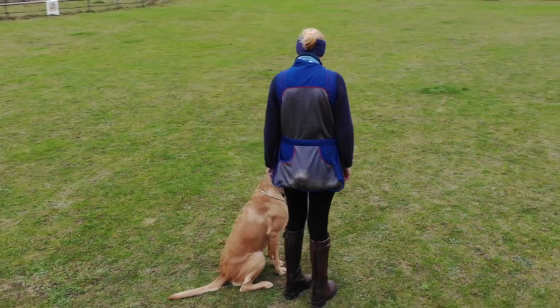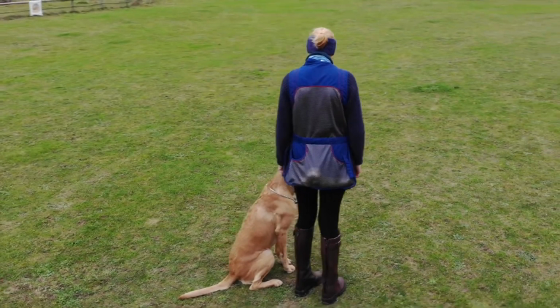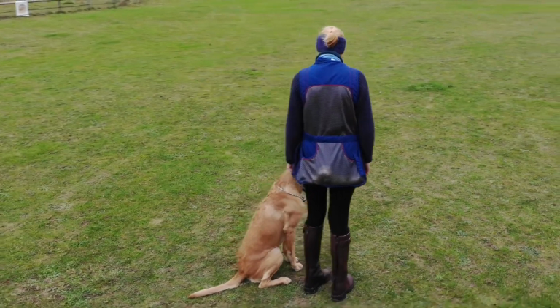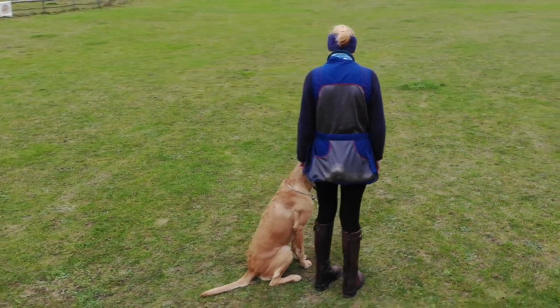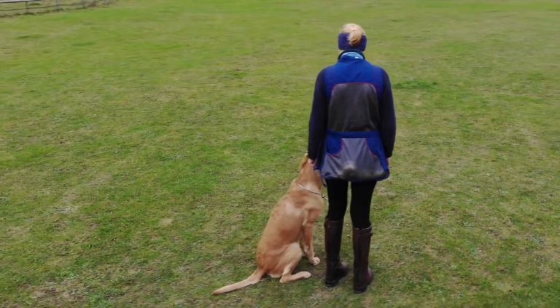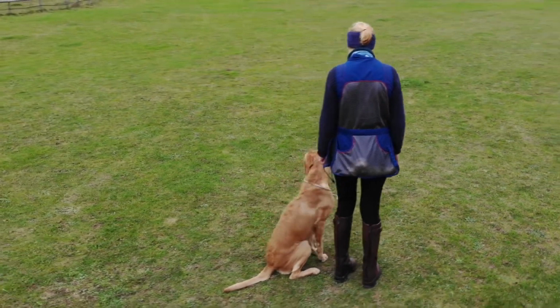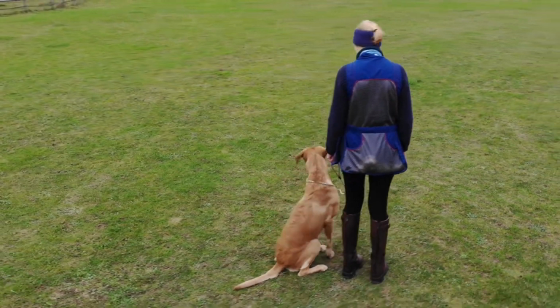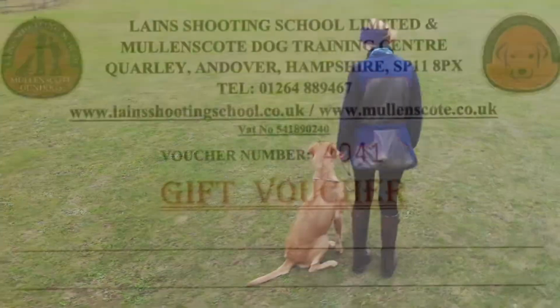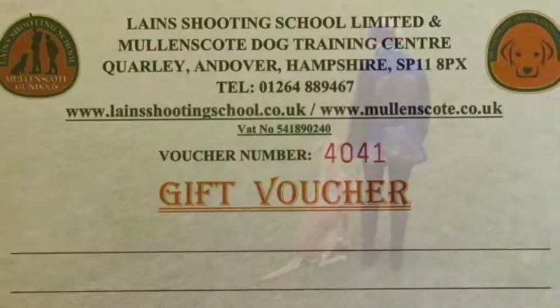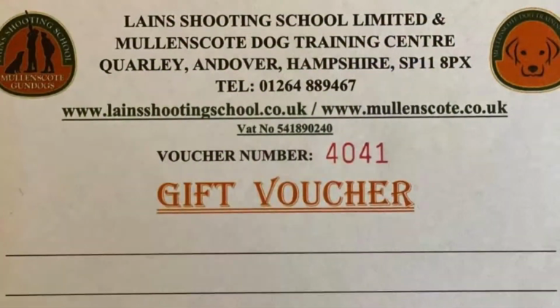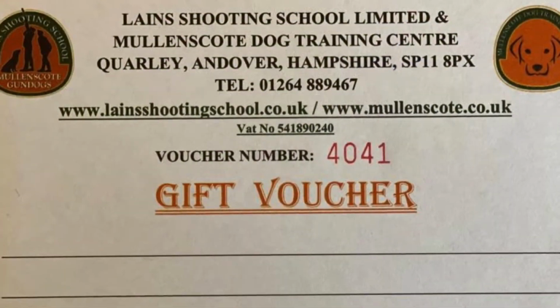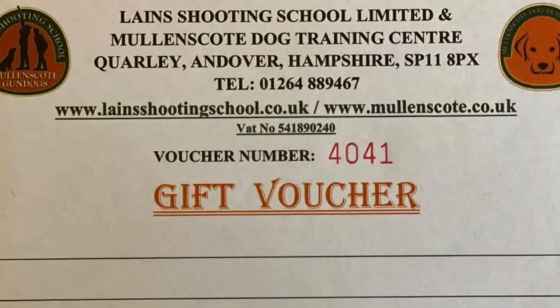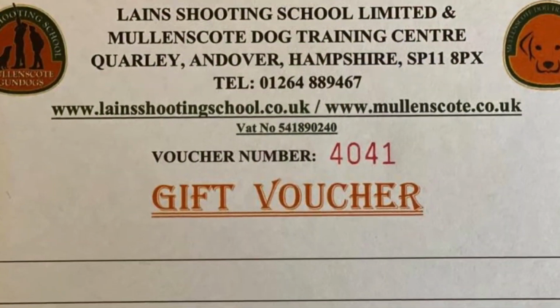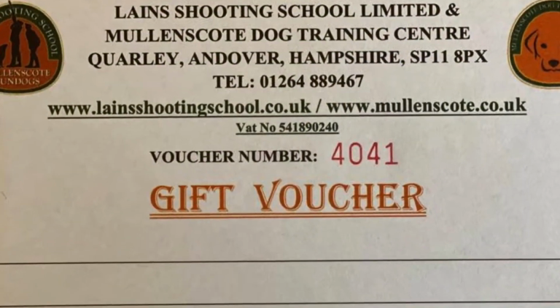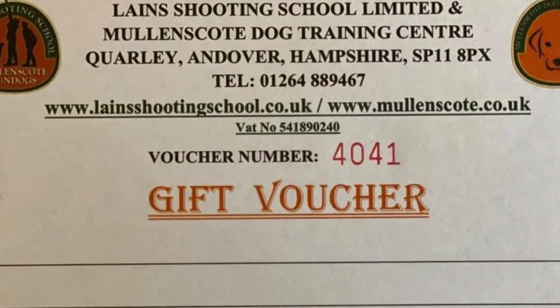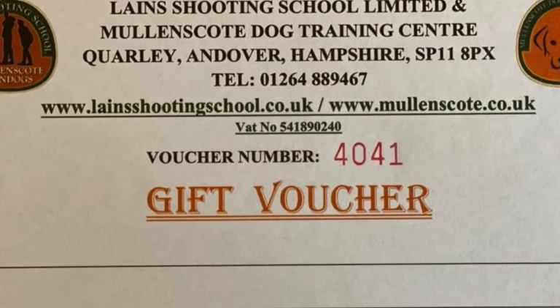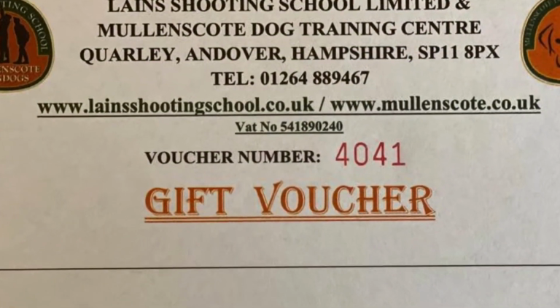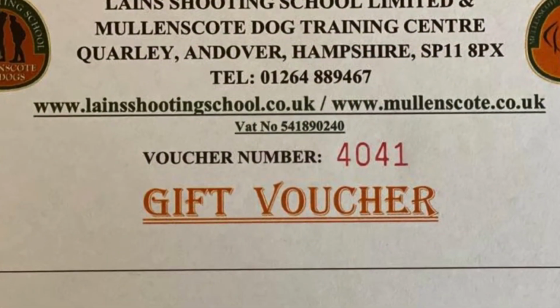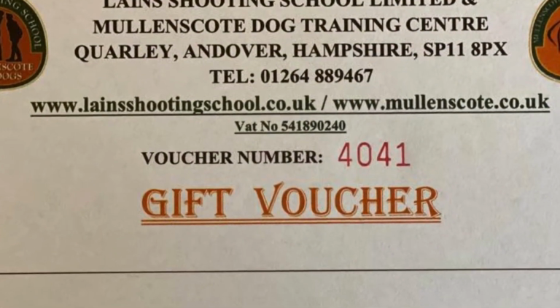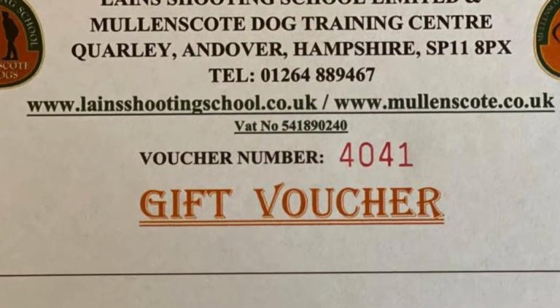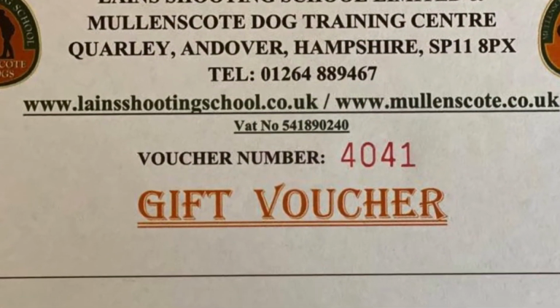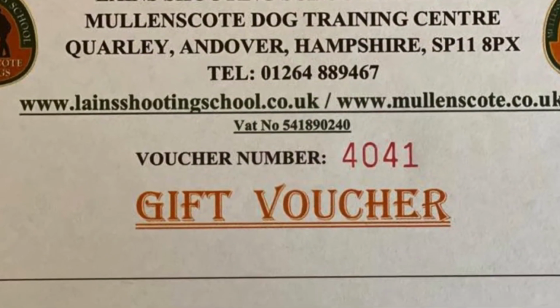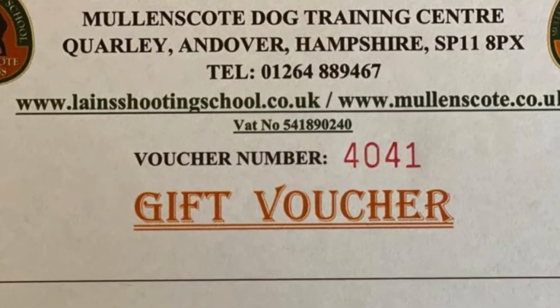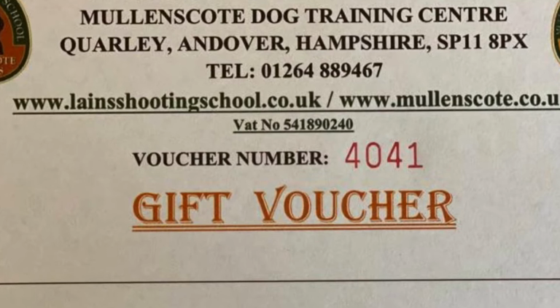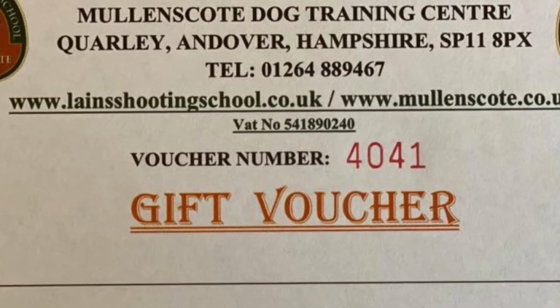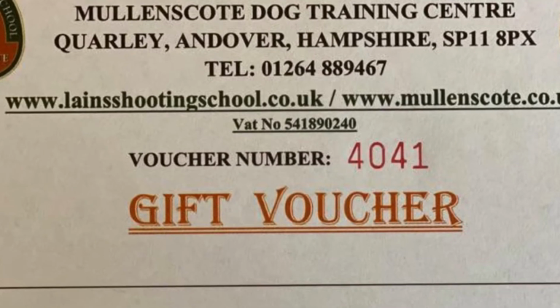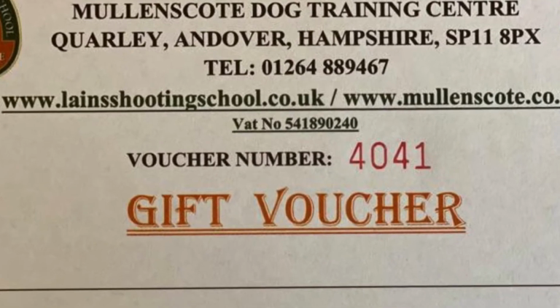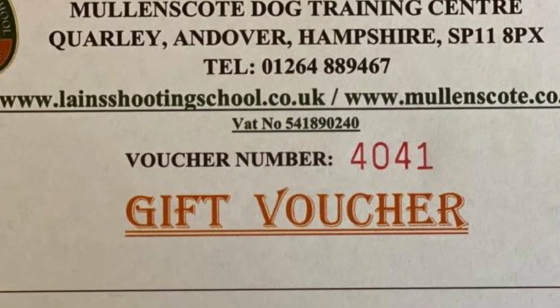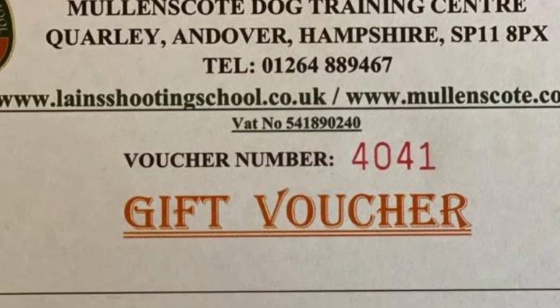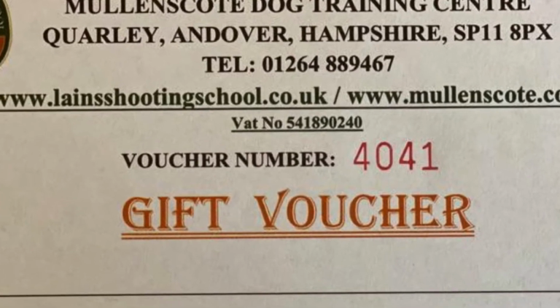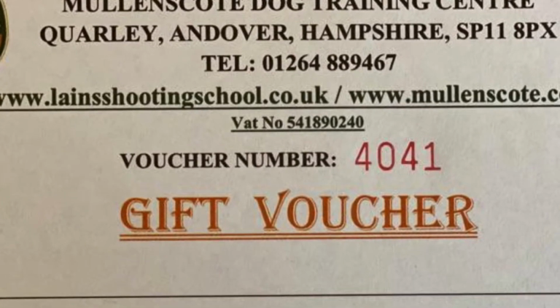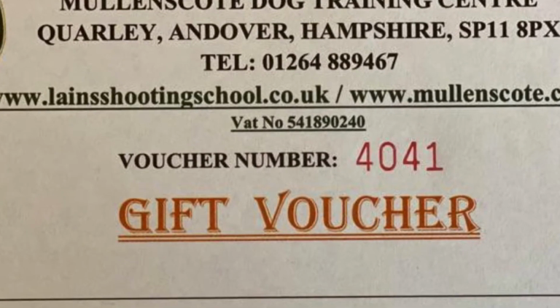So there's some Christmas present ideas for the dog training or shooting enthusiast in your family.